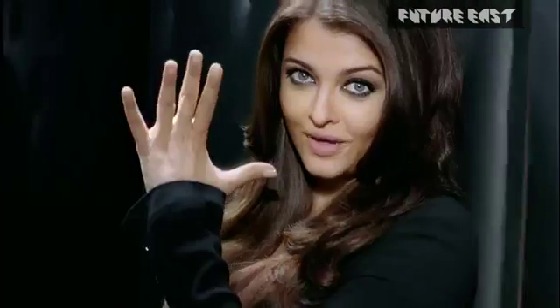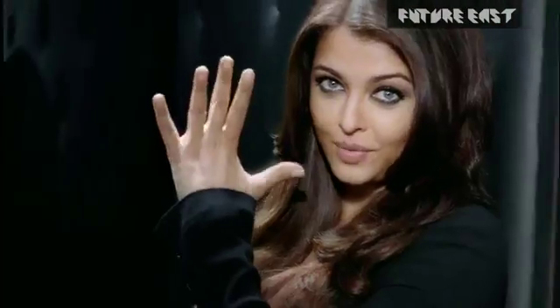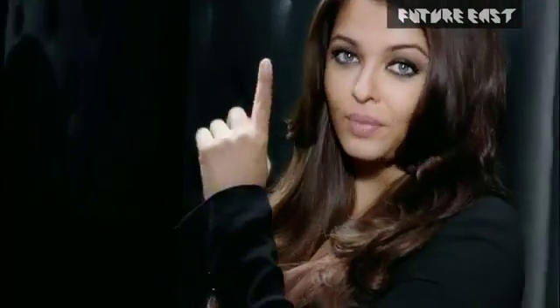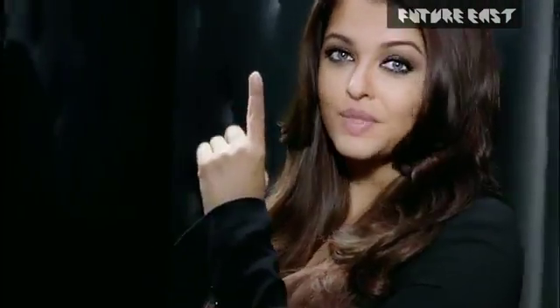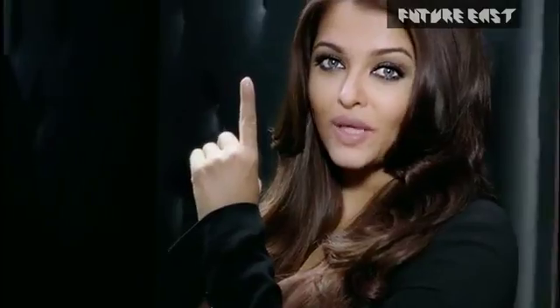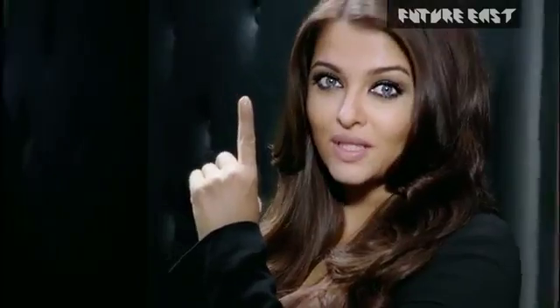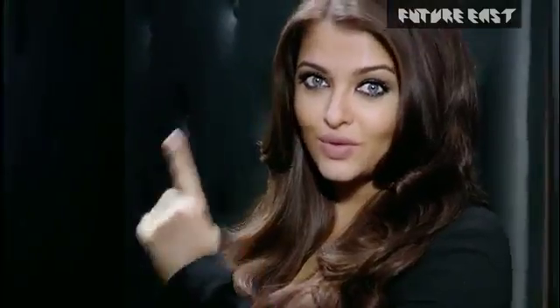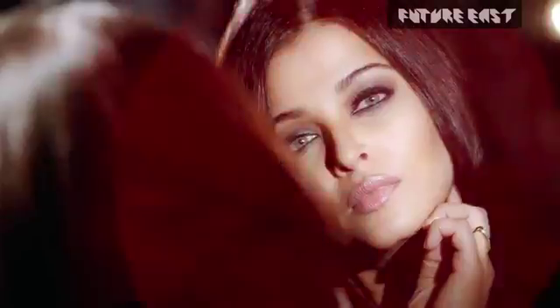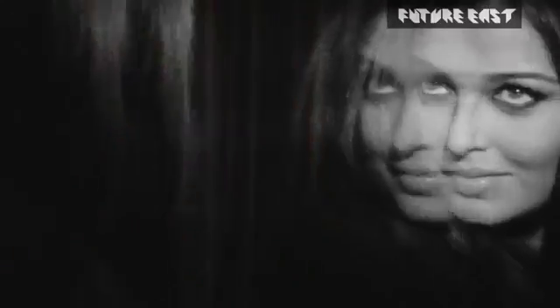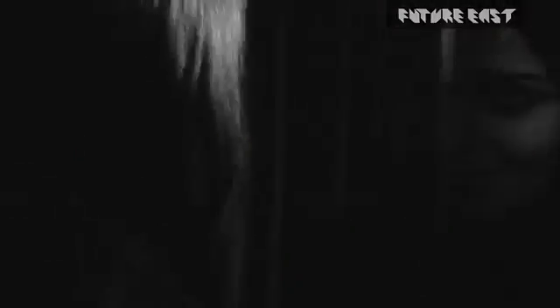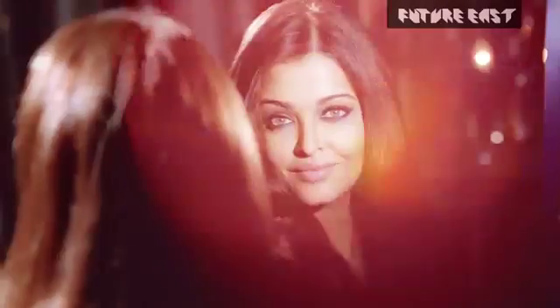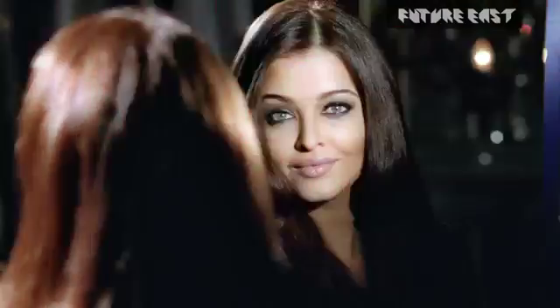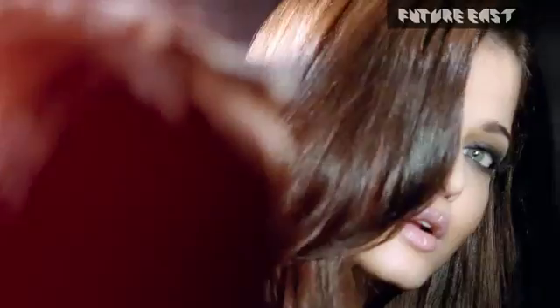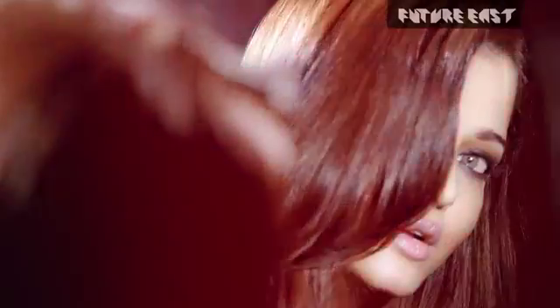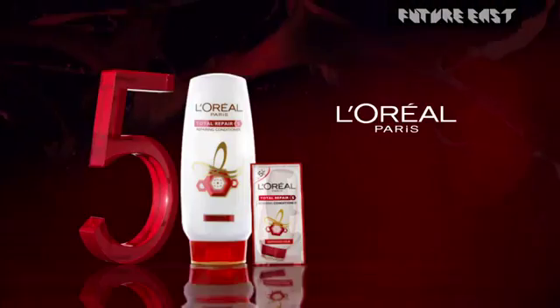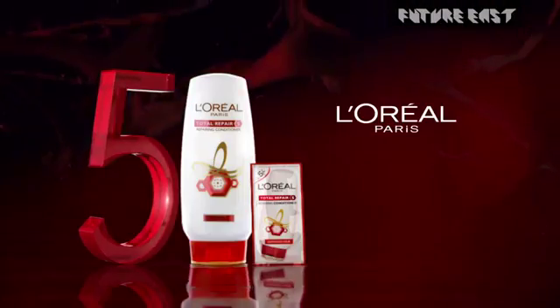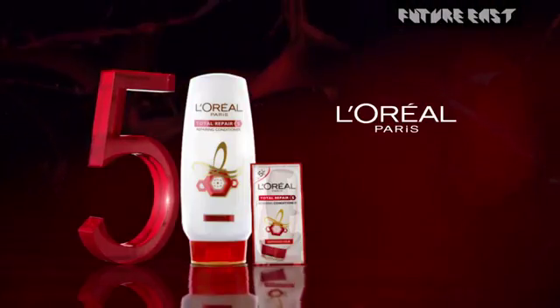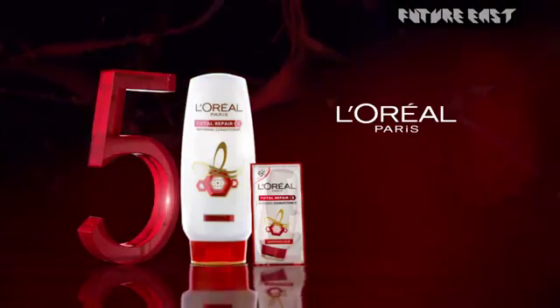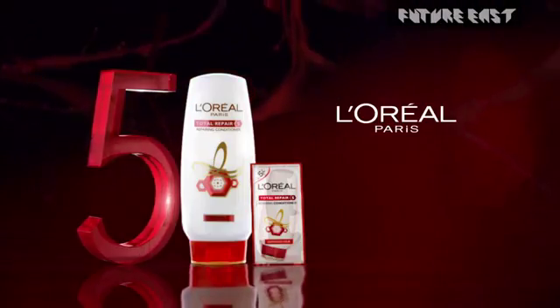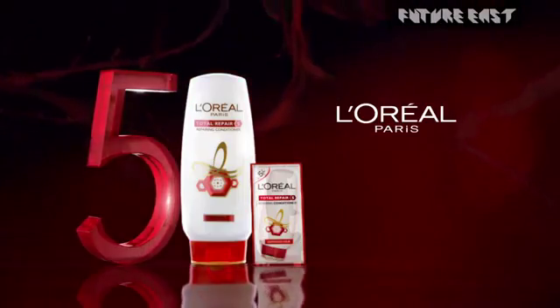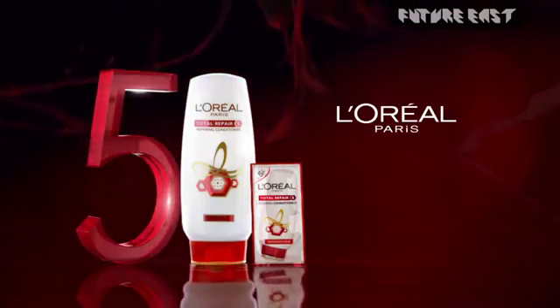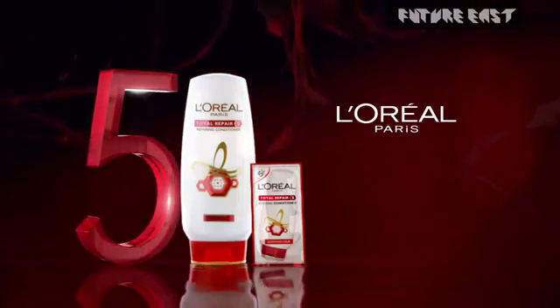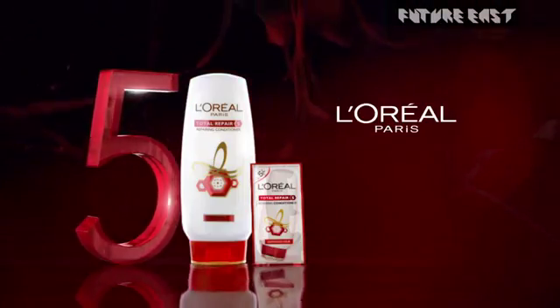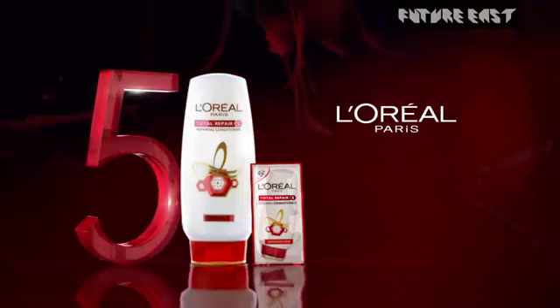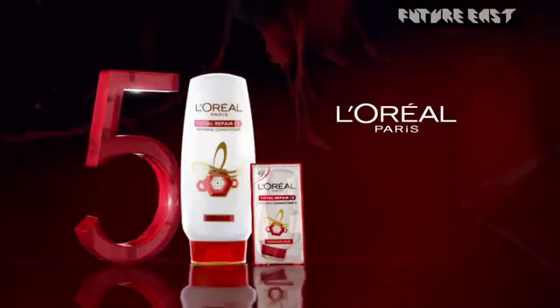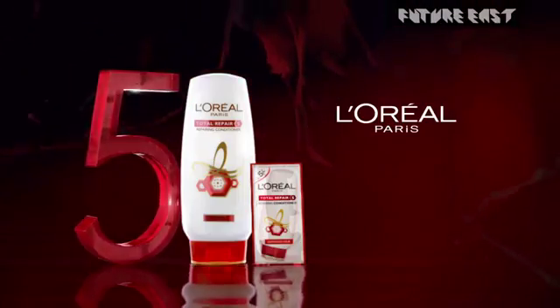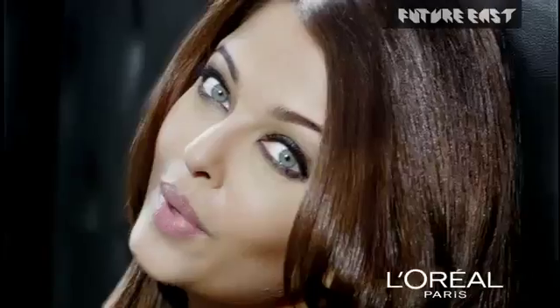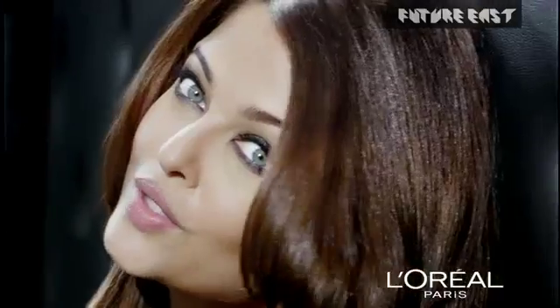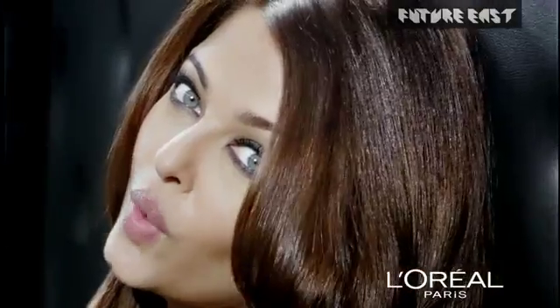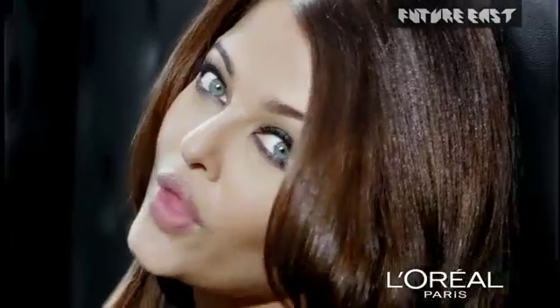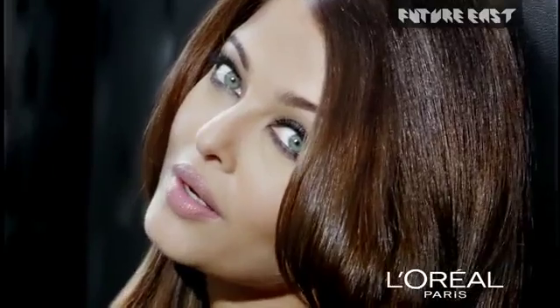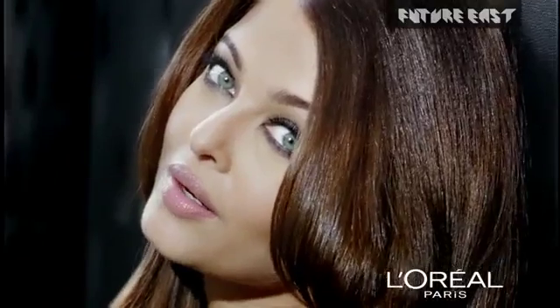5 problems, 1 solution. Total Repair 5 Conditioner from L'Oreal Paris. Because you're worth it.